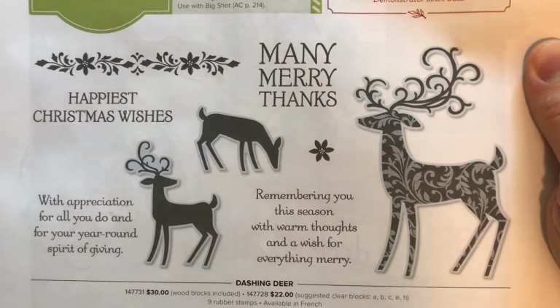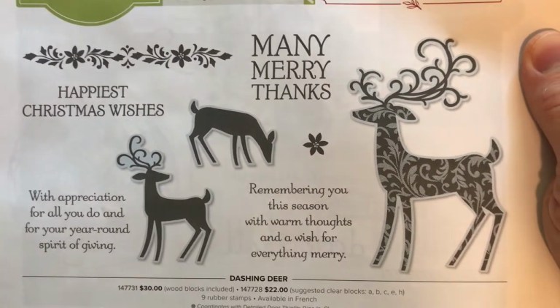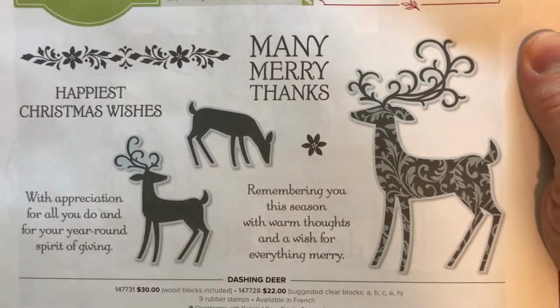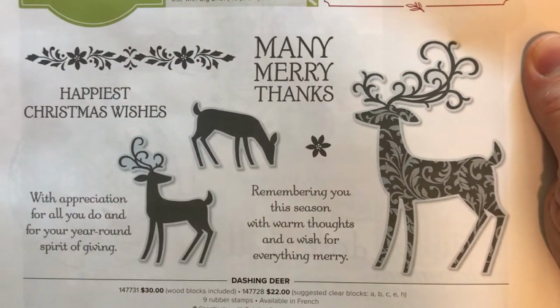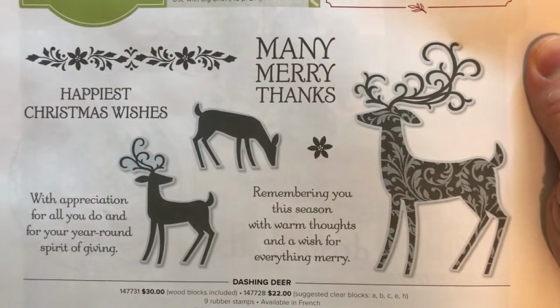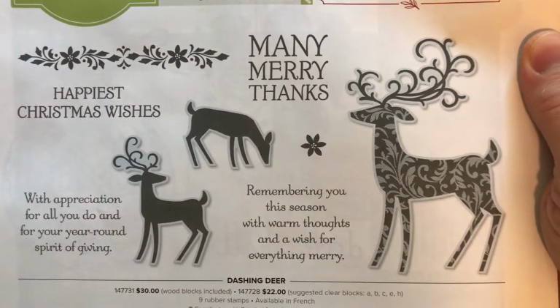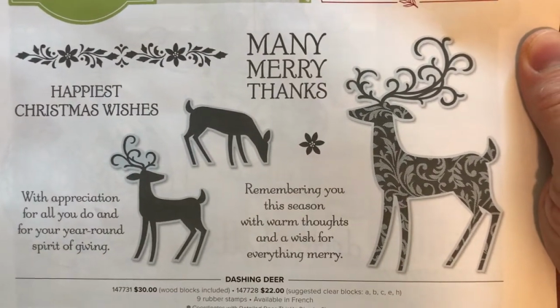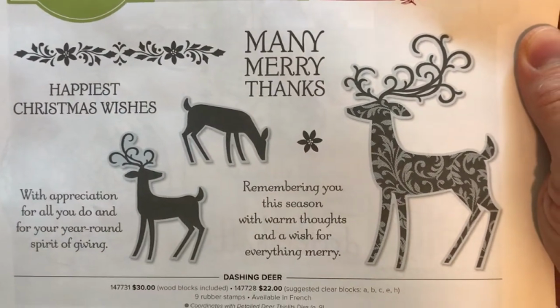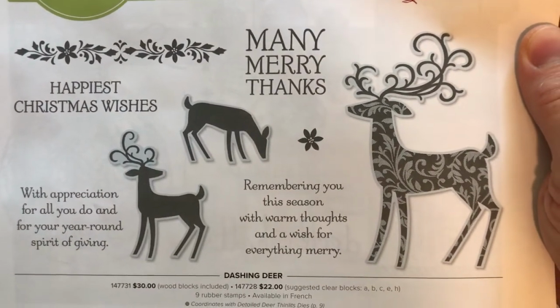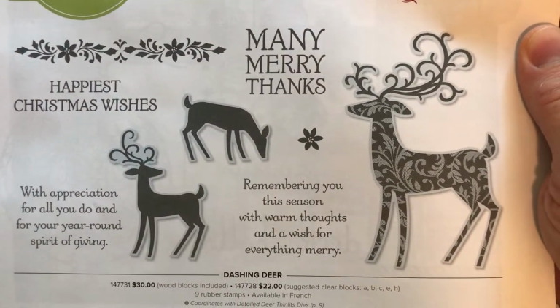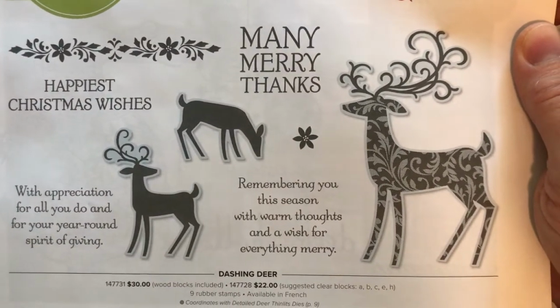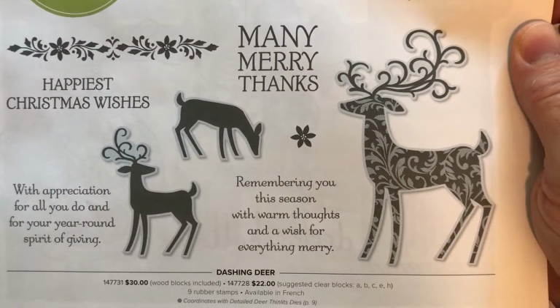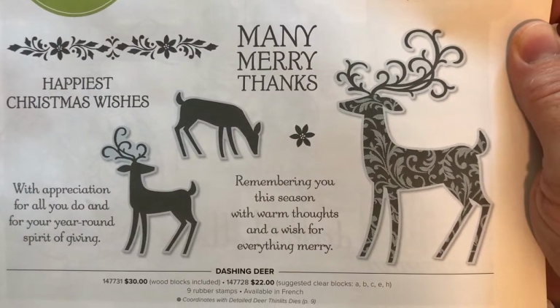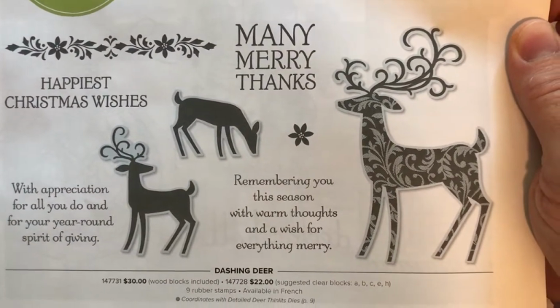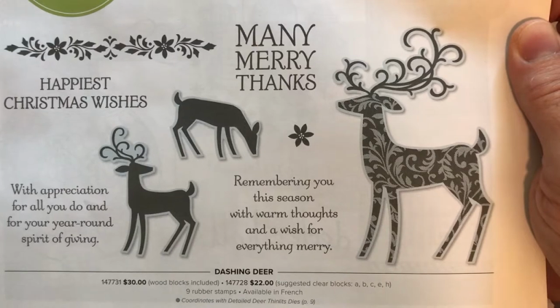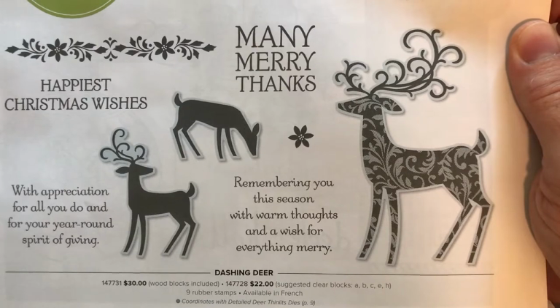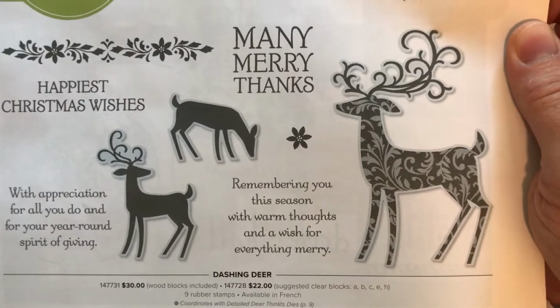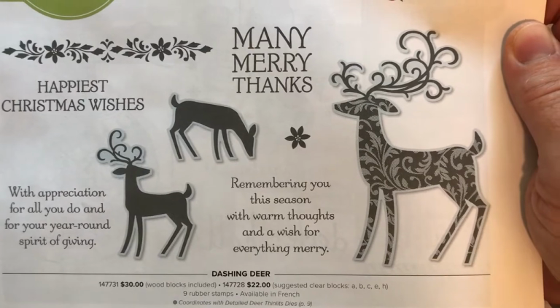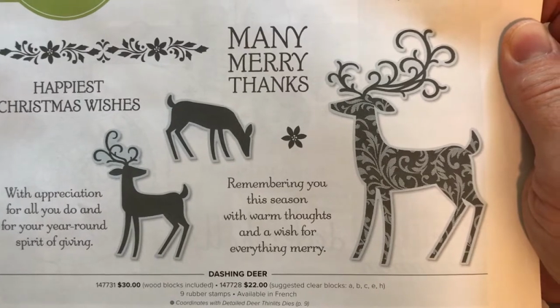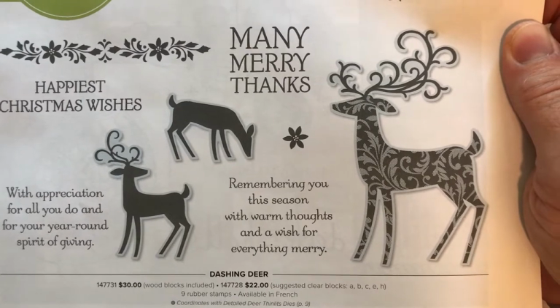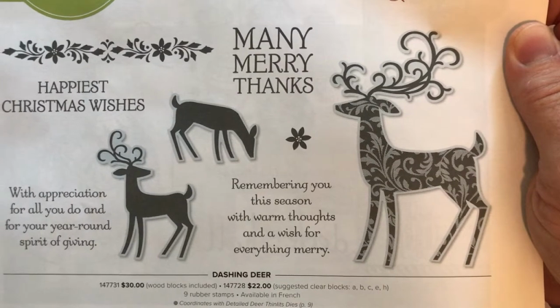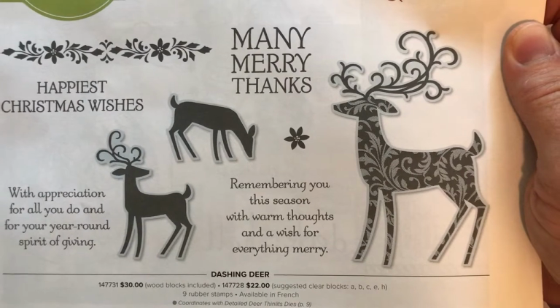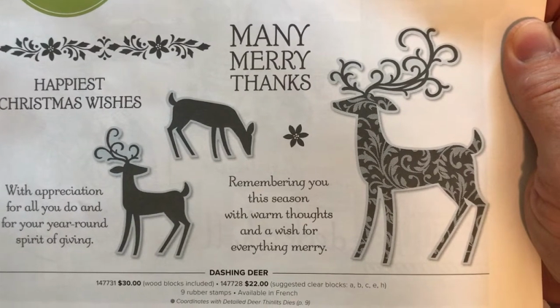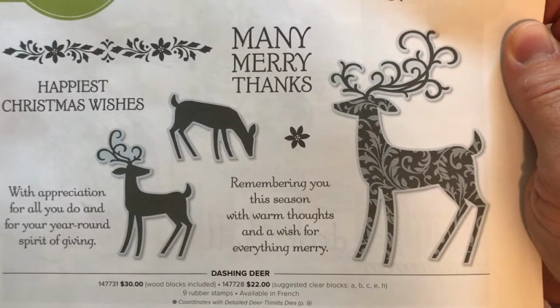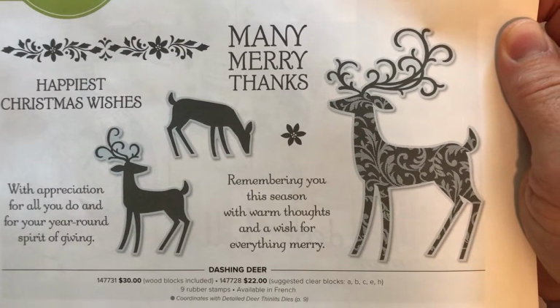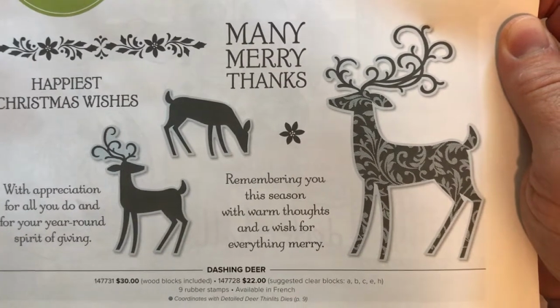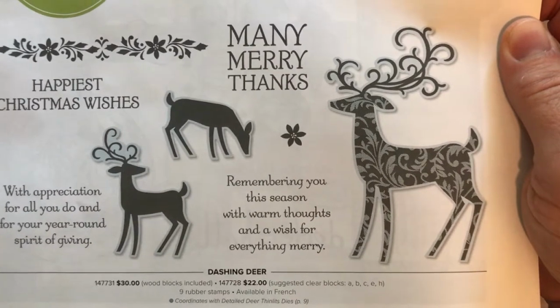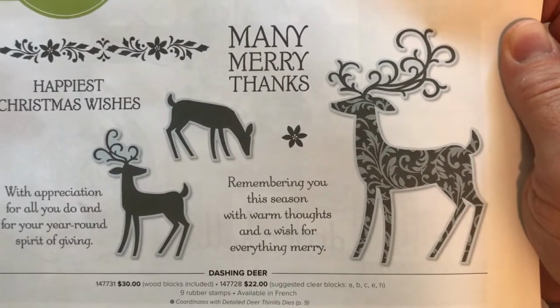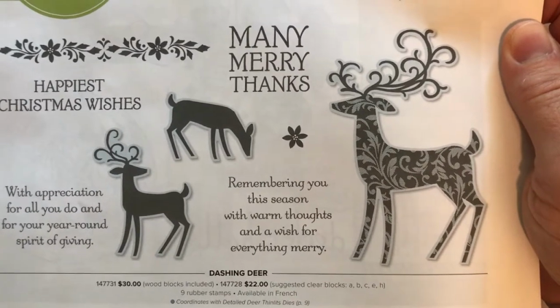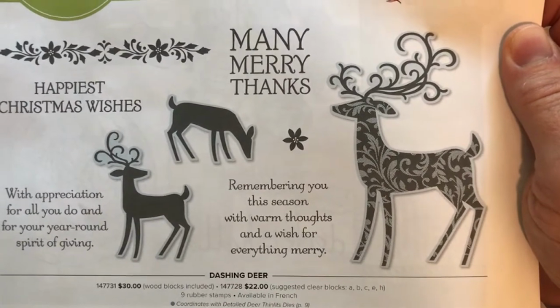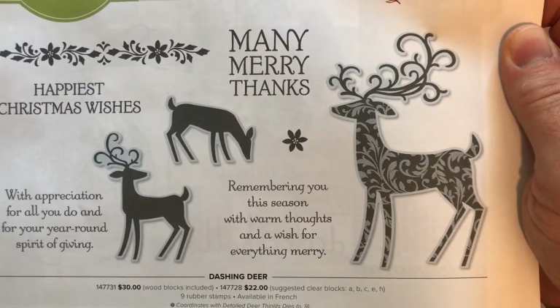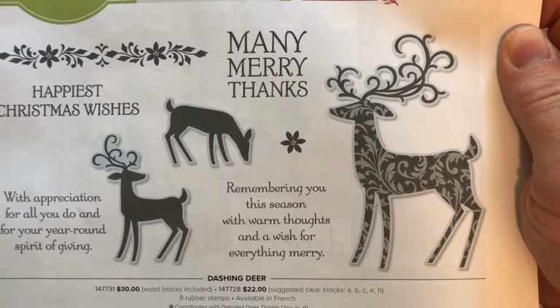And then the last sentiment is: Remembering You This Season With Warm Thoughts and a Wish for Everything Merry.